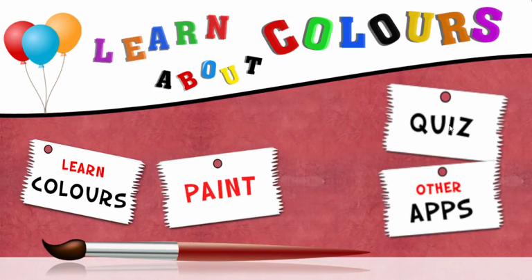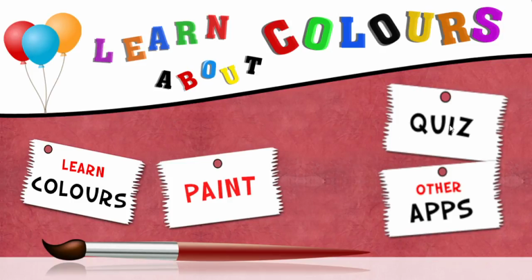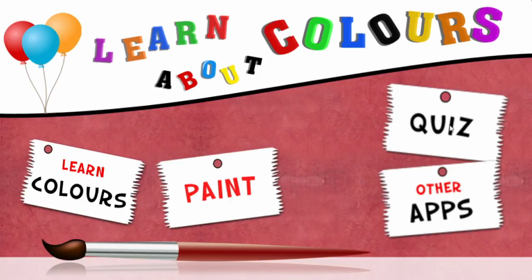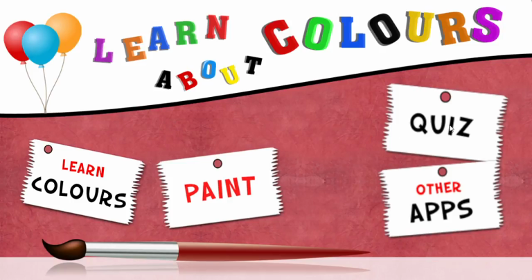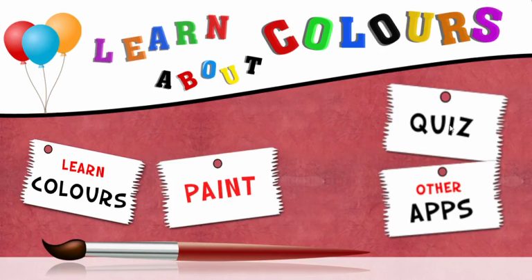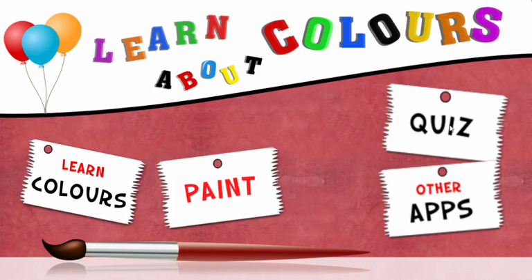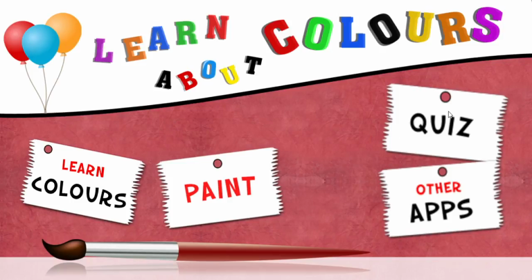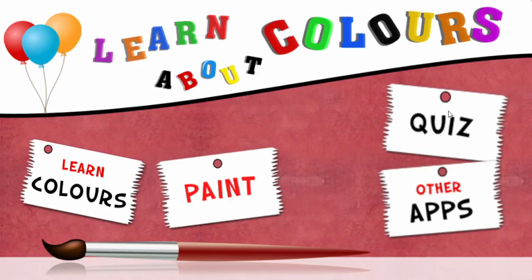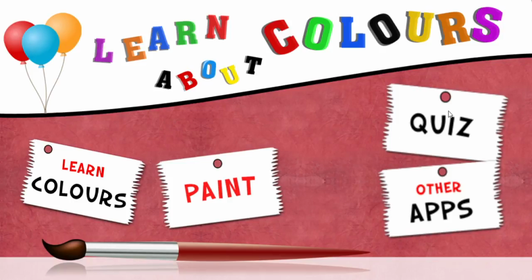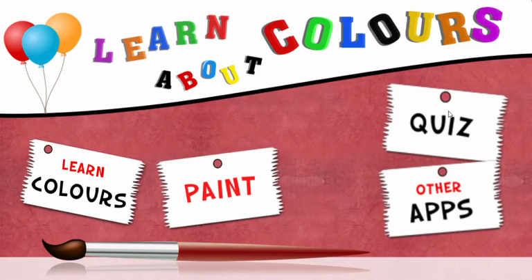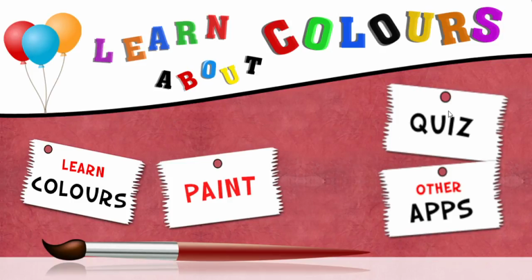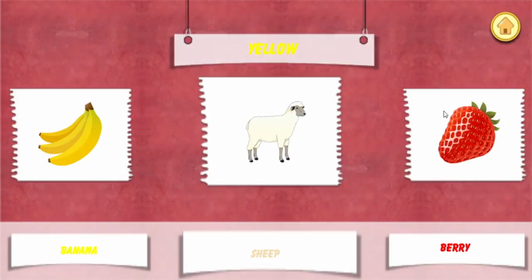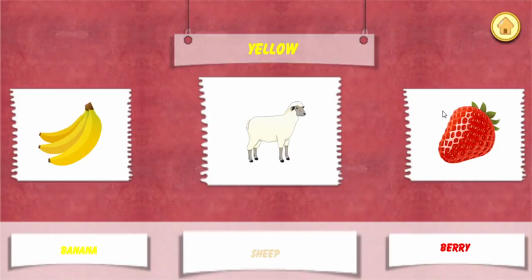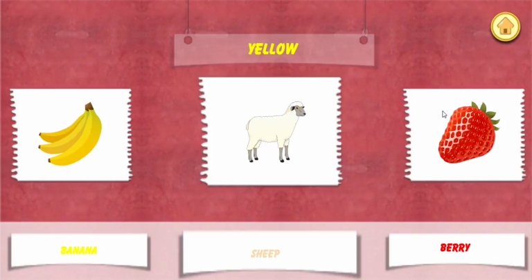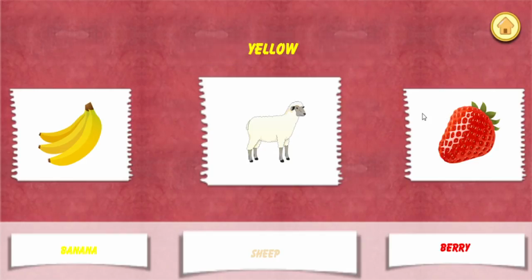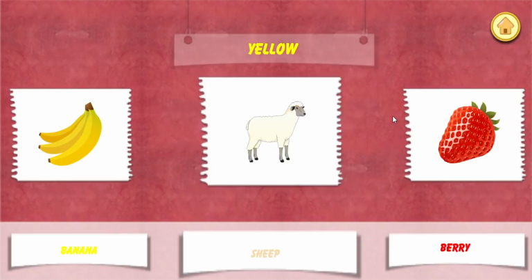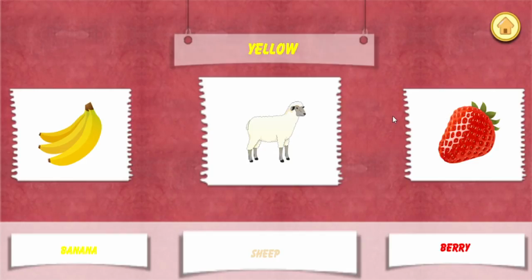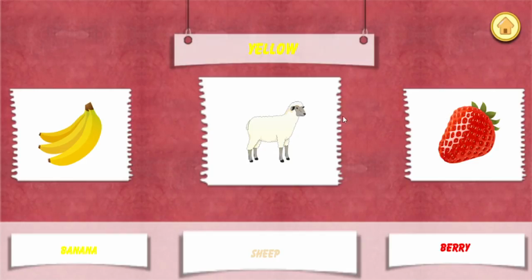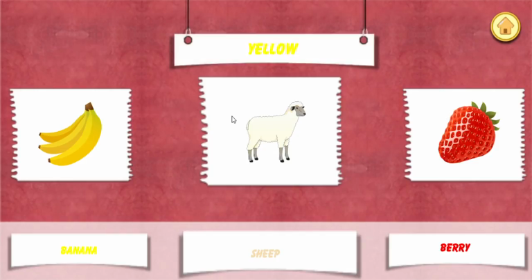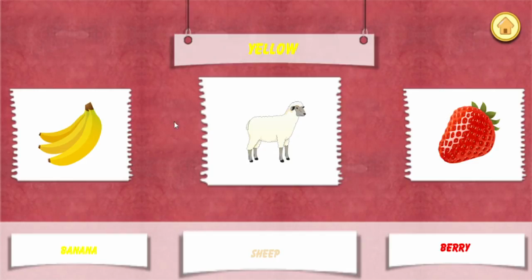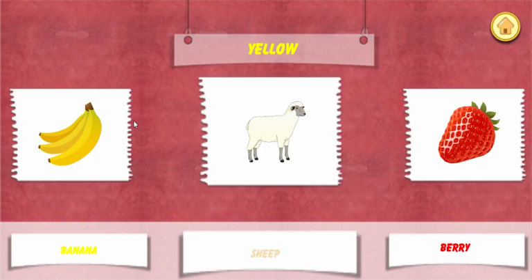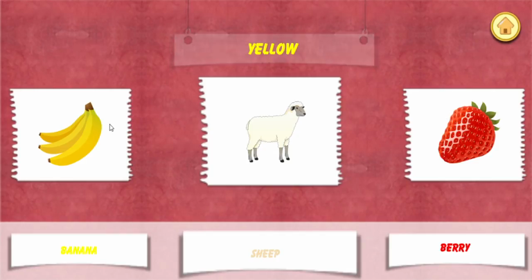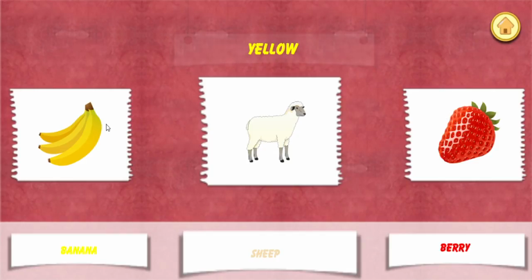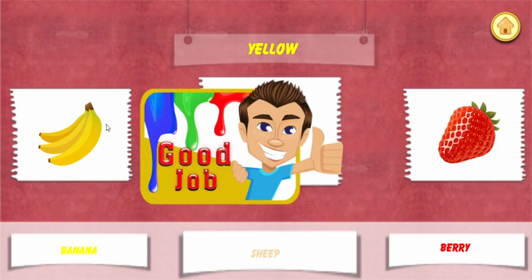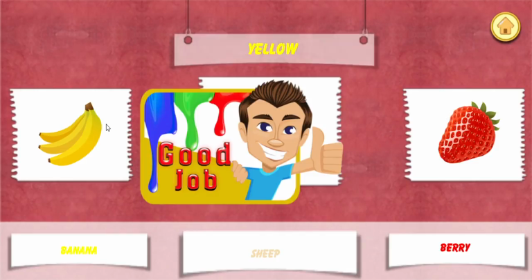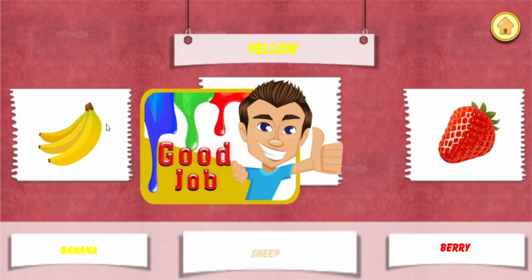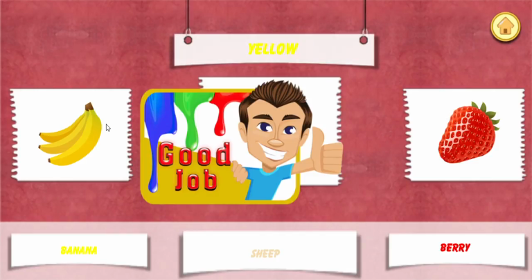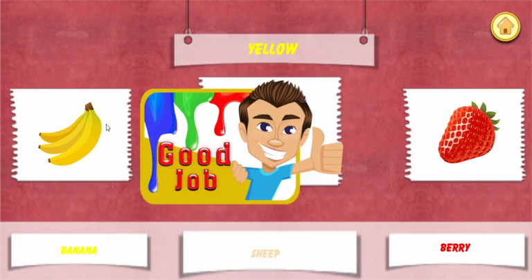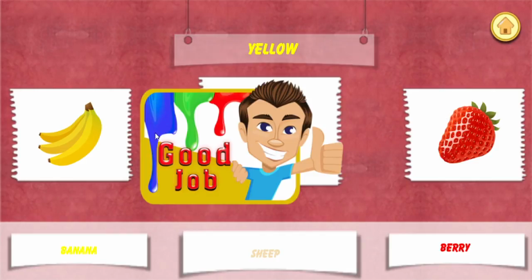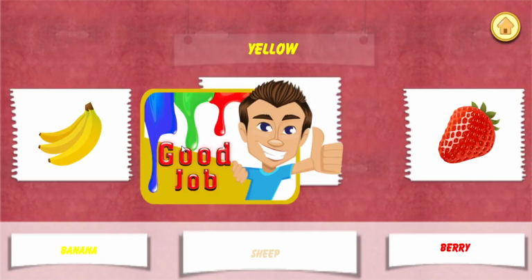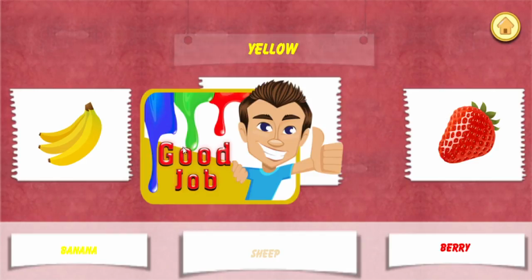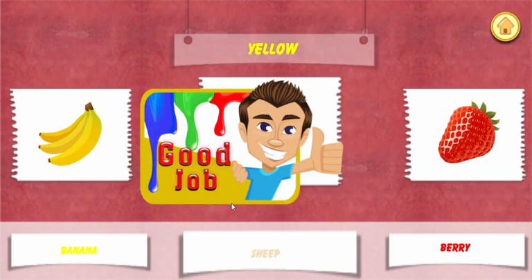Quiz time! Choose. Yellow color. Wow! Good job!